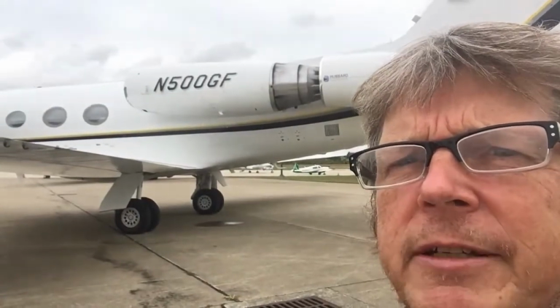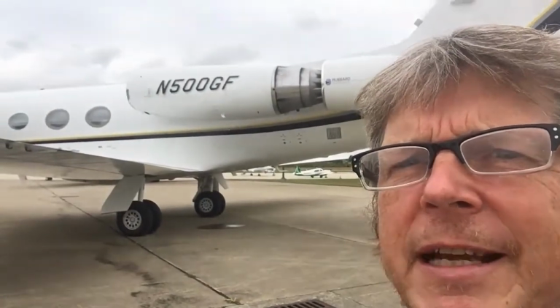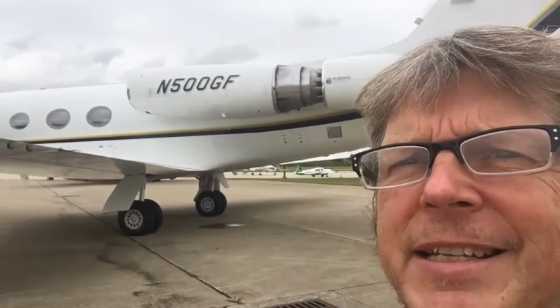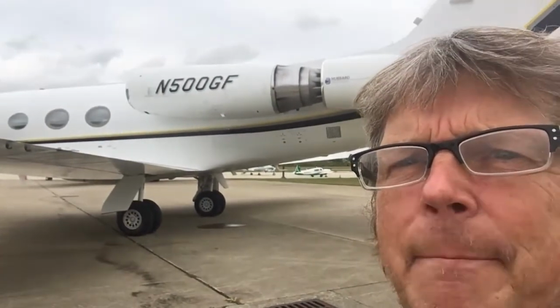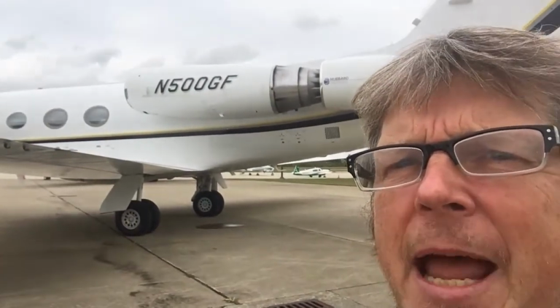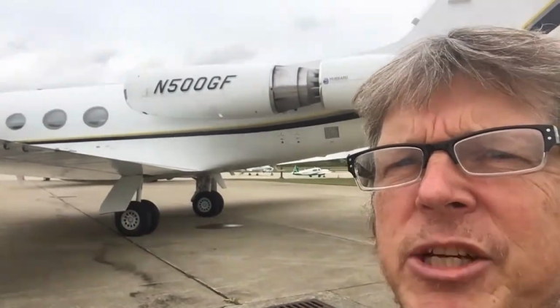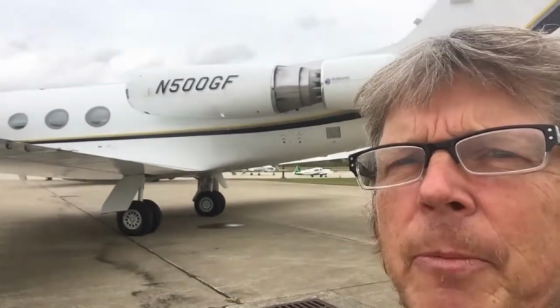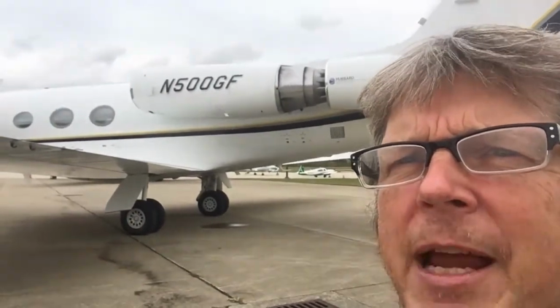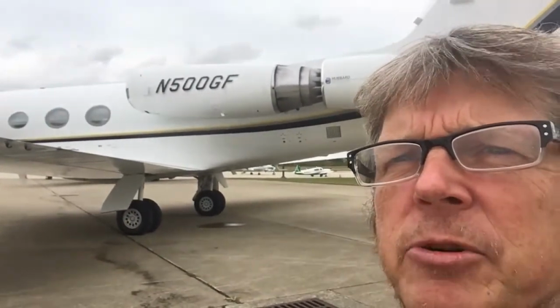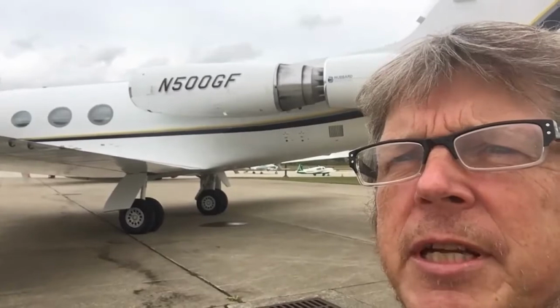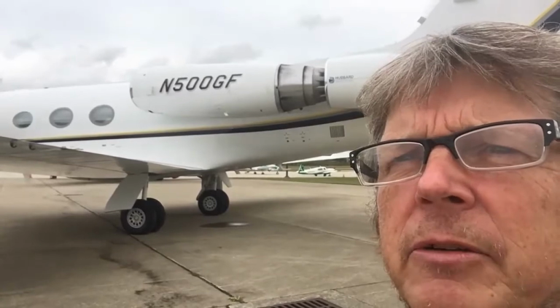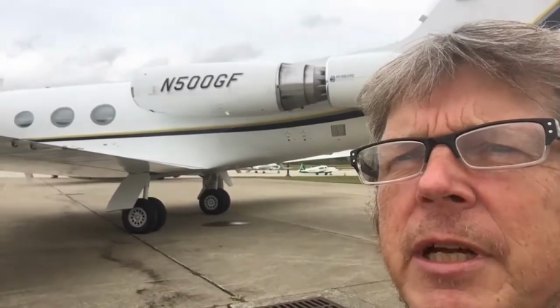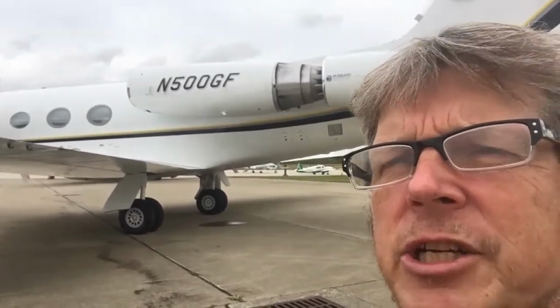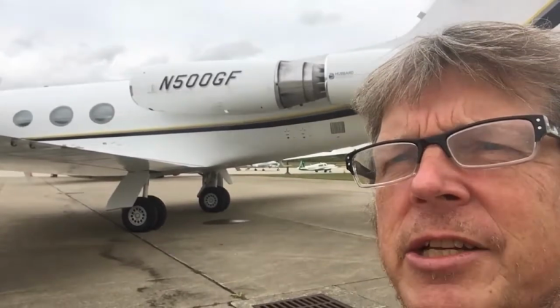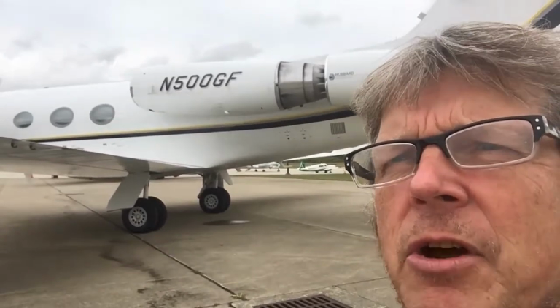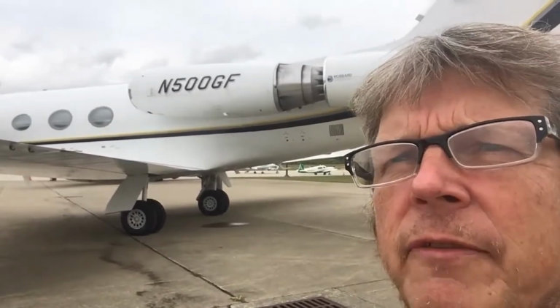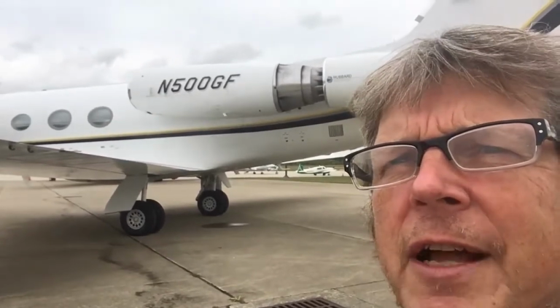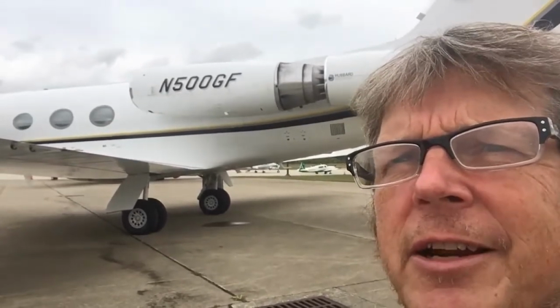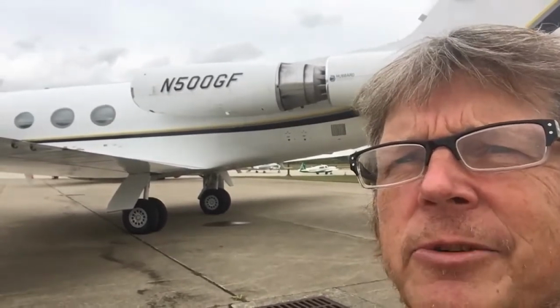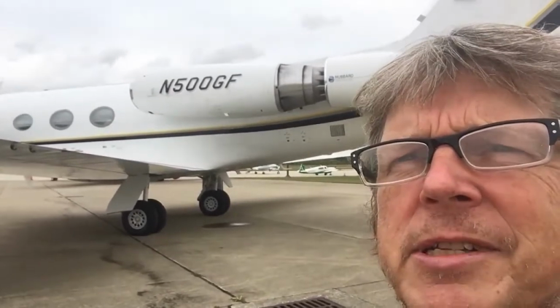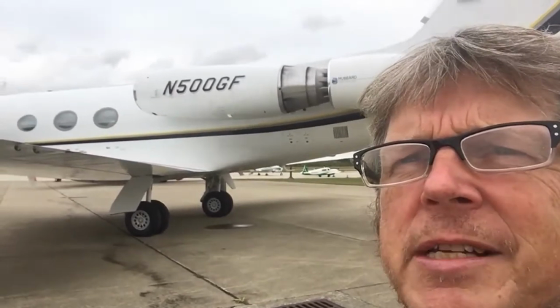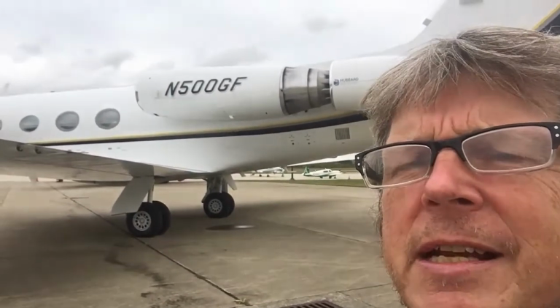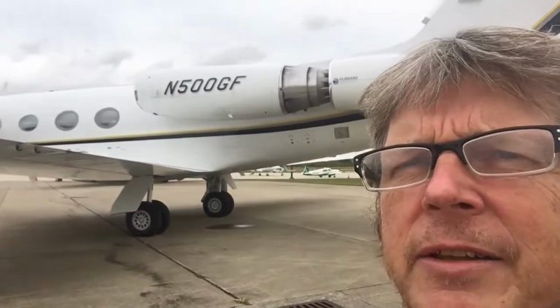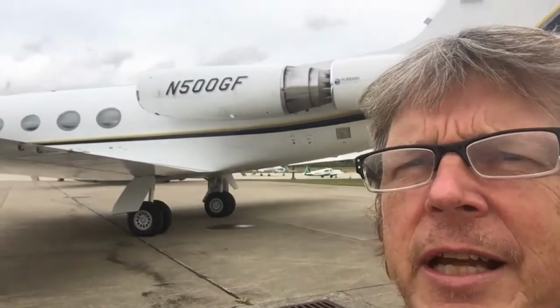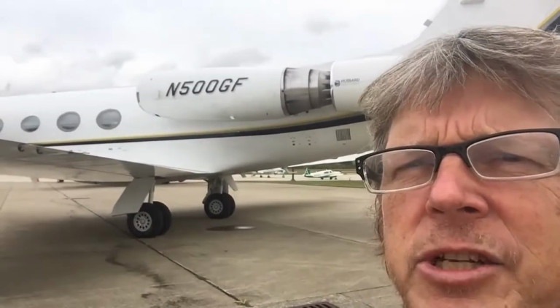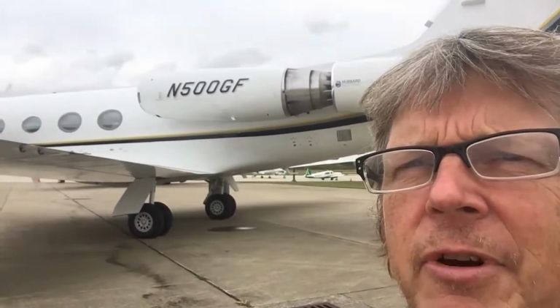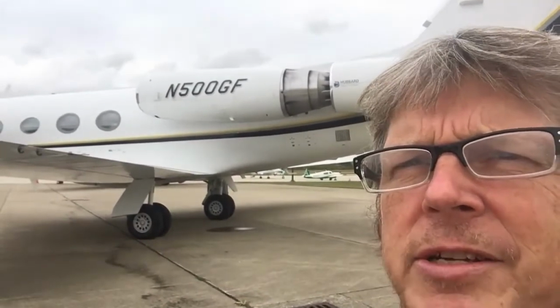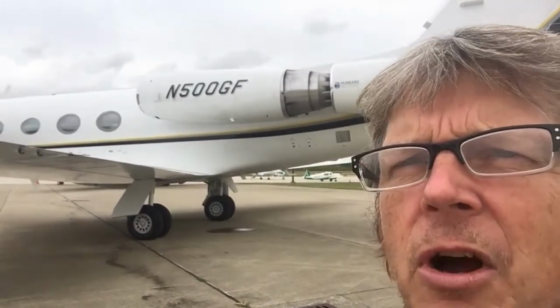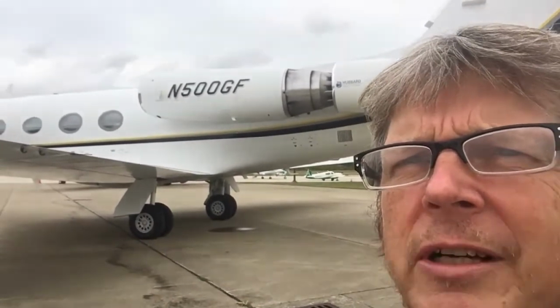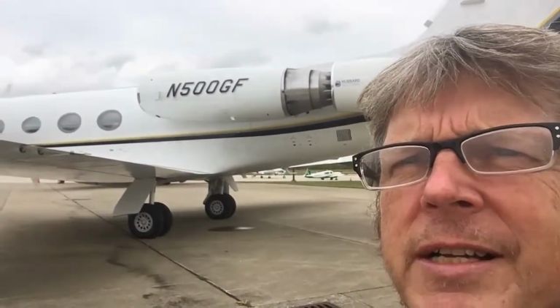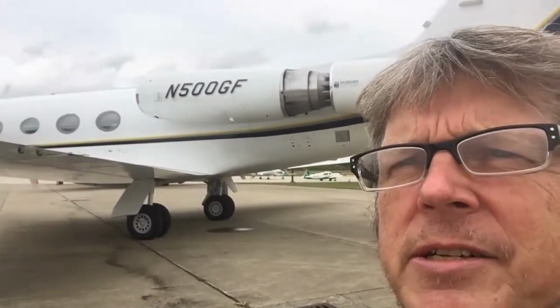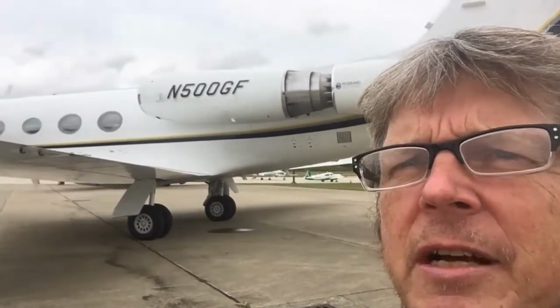It's a major, major deal. It changes all the flight characteristics, the engine thrust, all kinds of stuff.